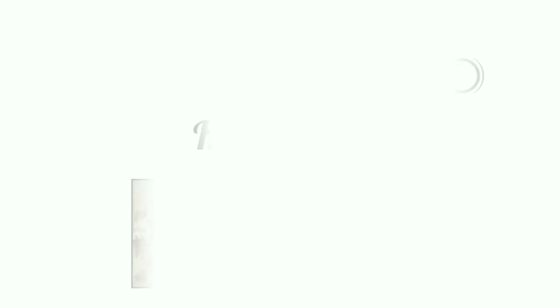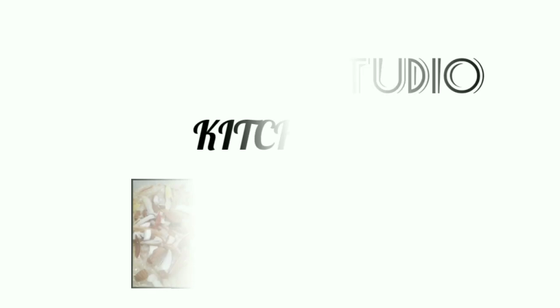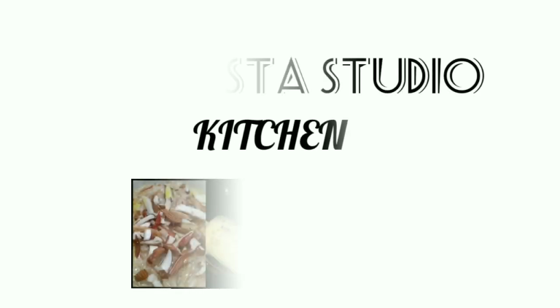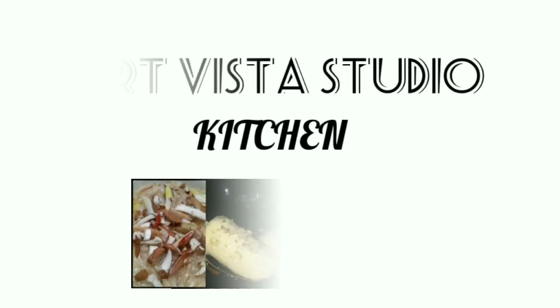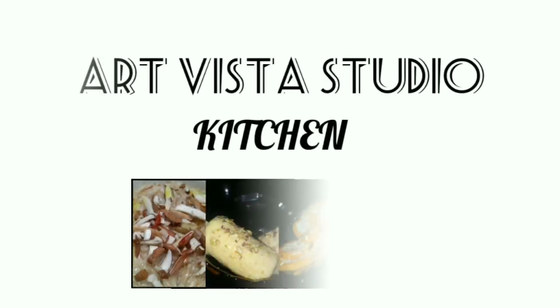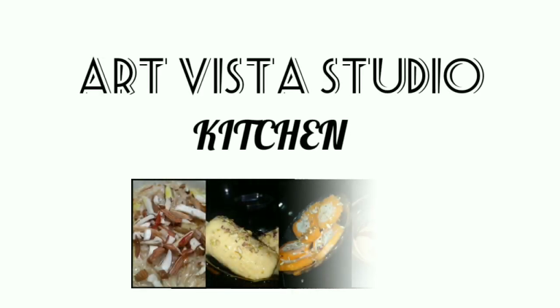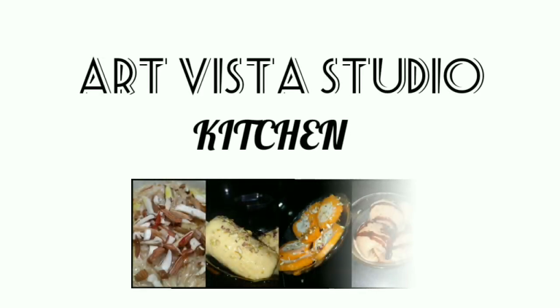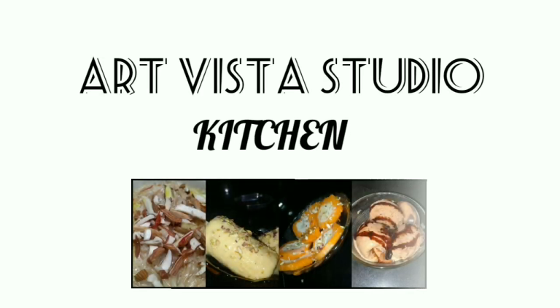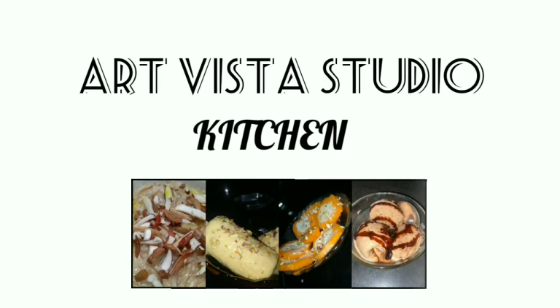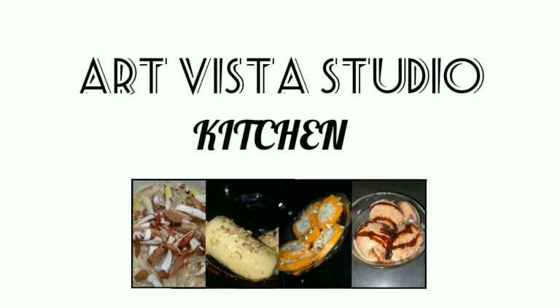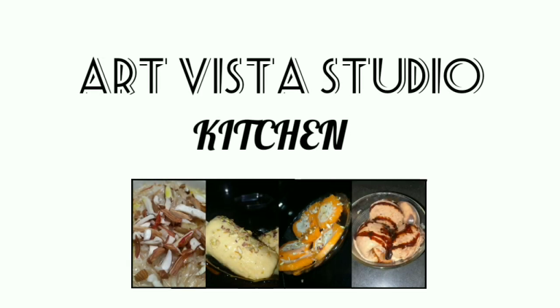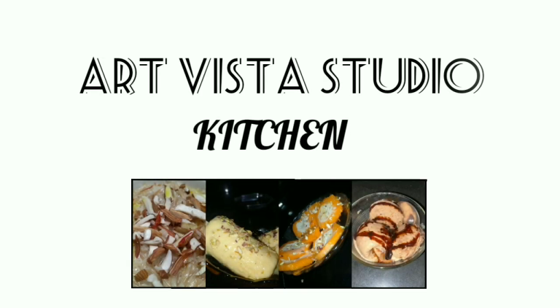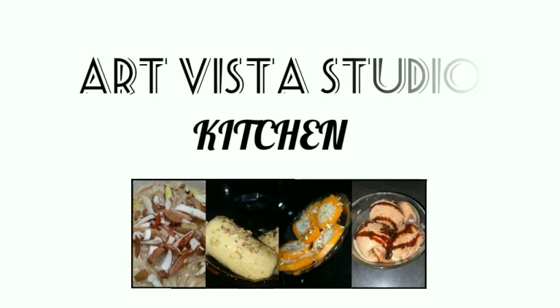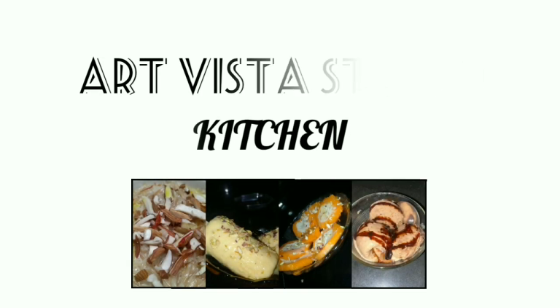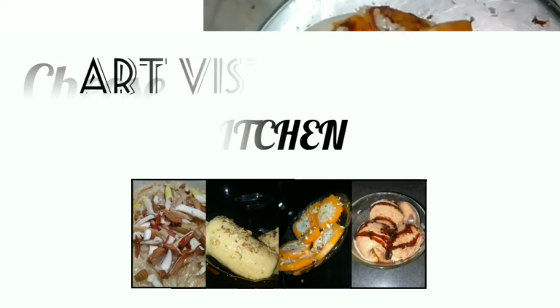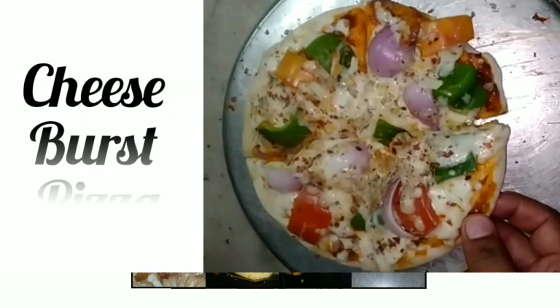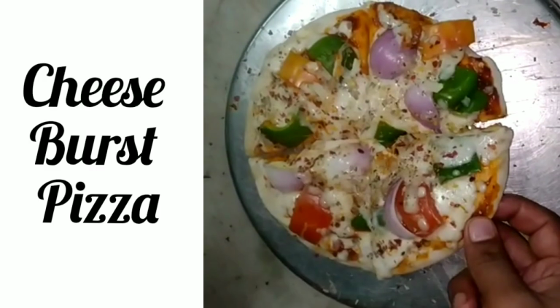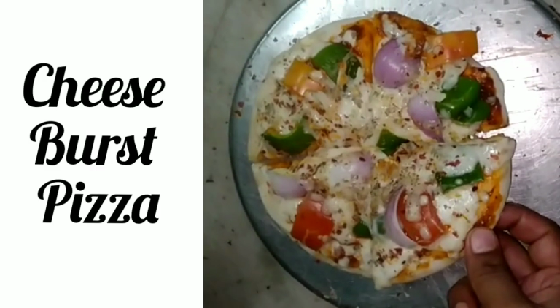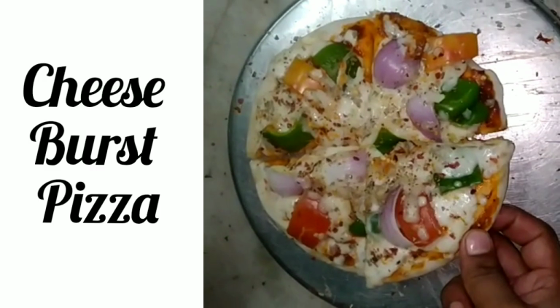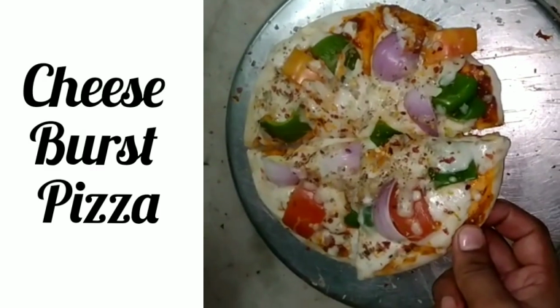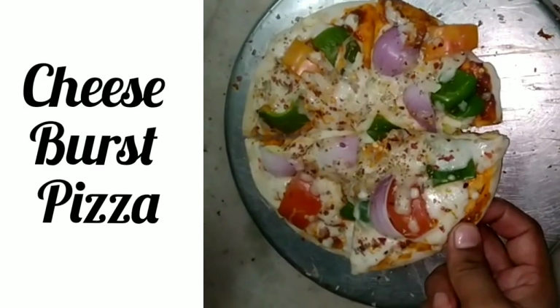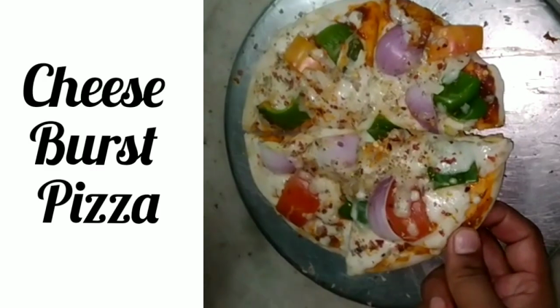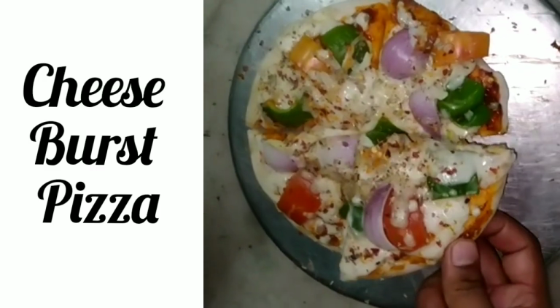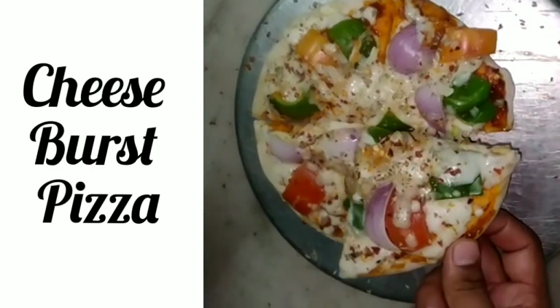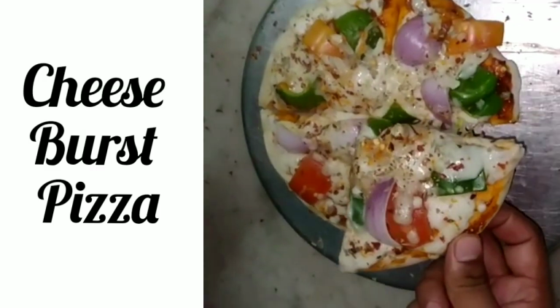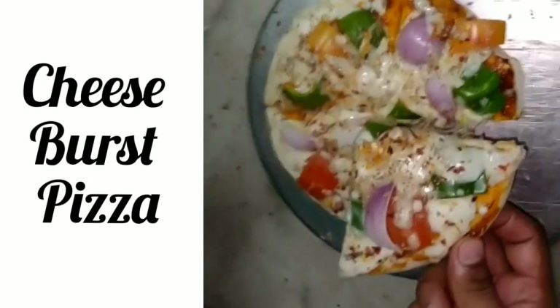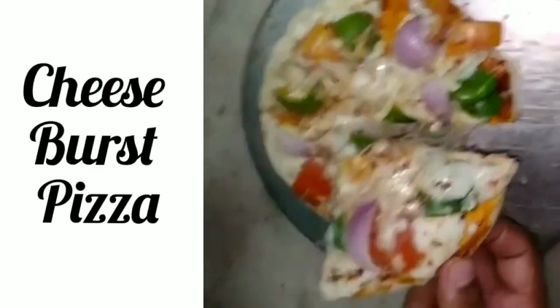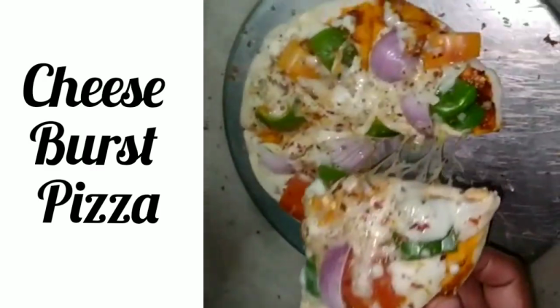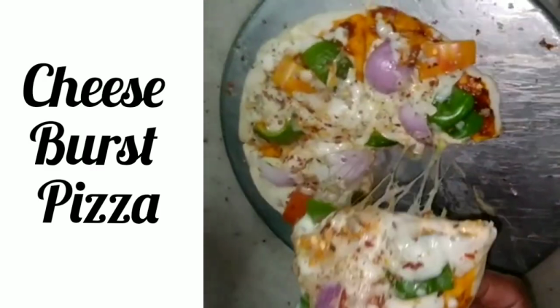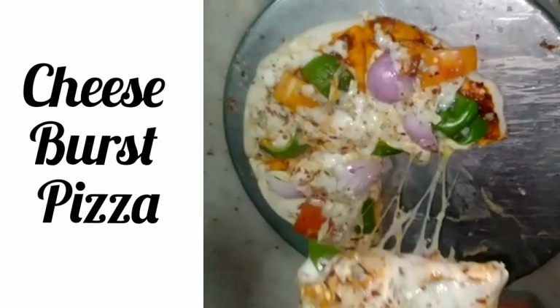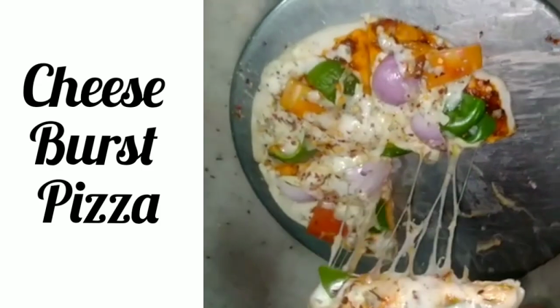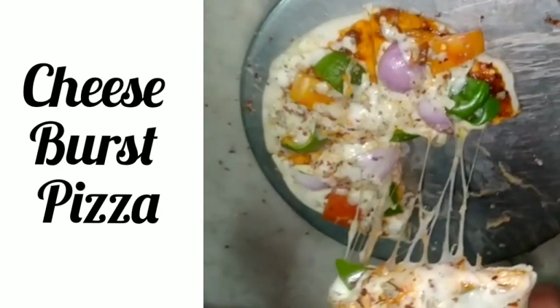Hey guys, welcome back to our kitchen. Today we are going to make some of the easiest and tastiest cheese burst pizza.